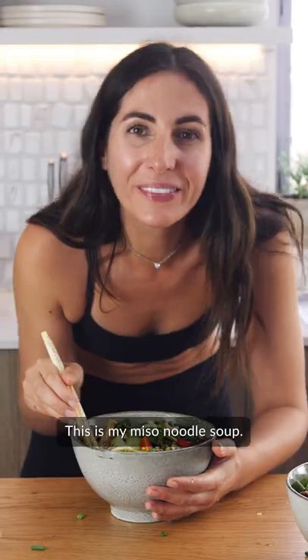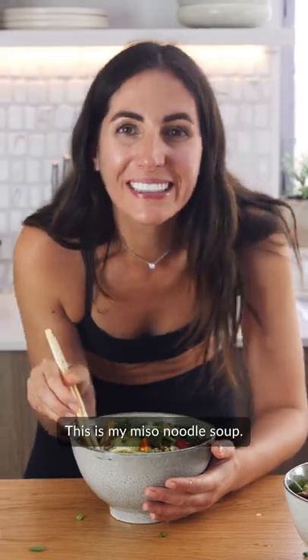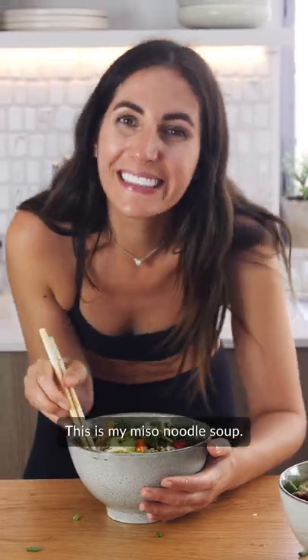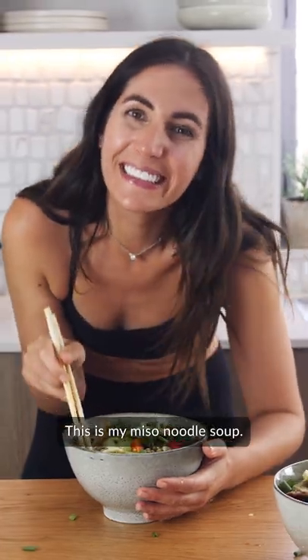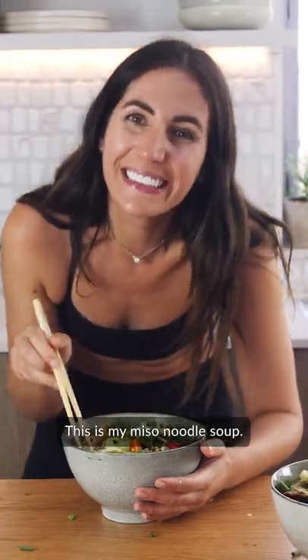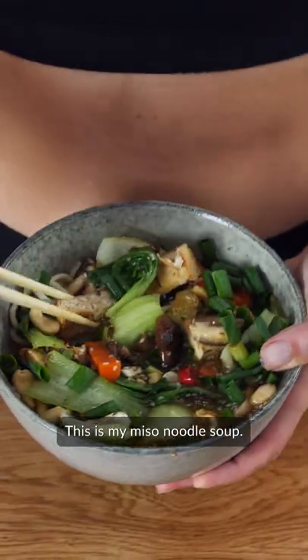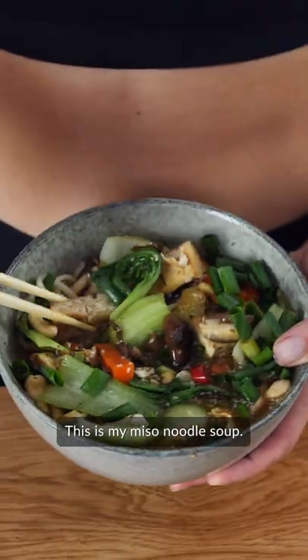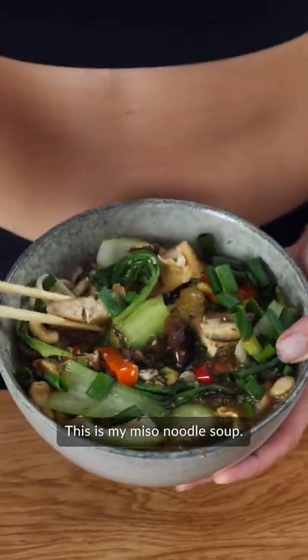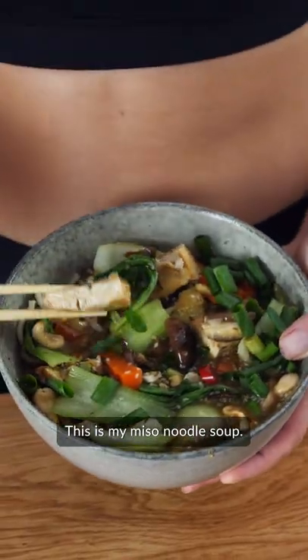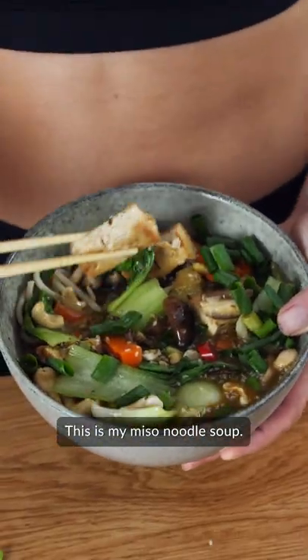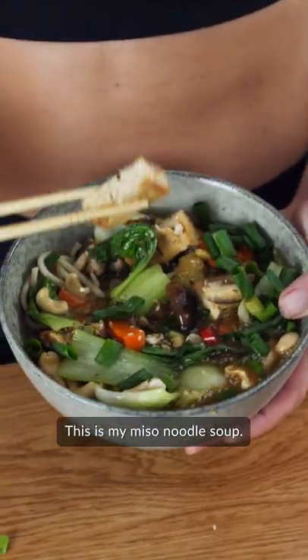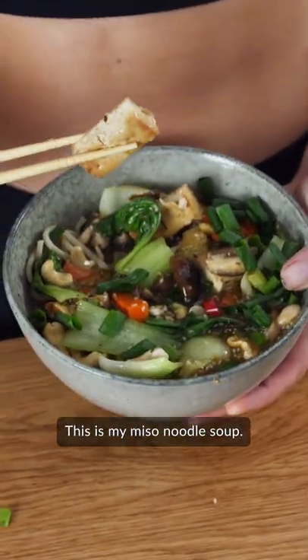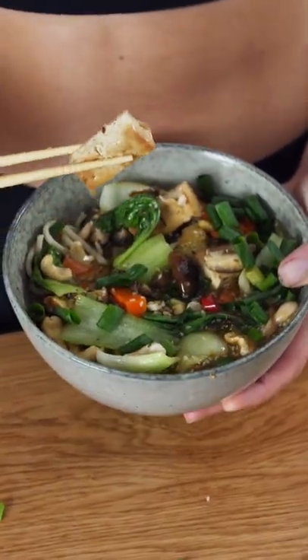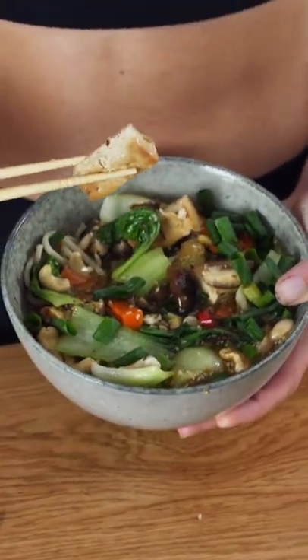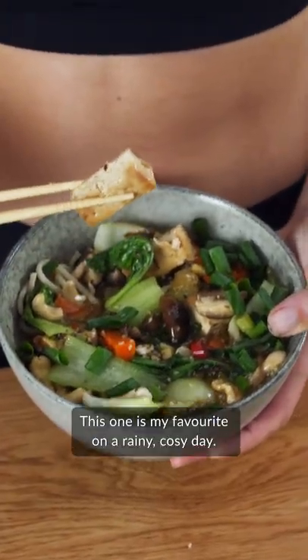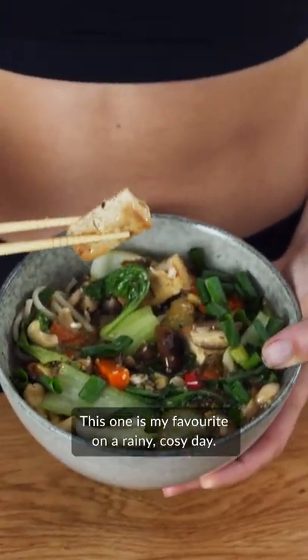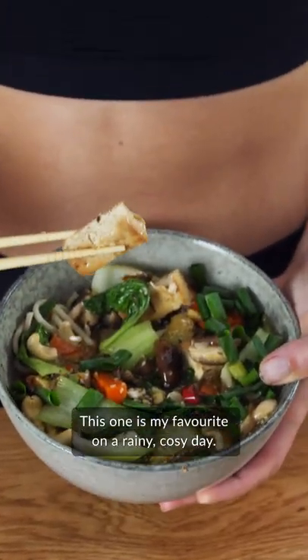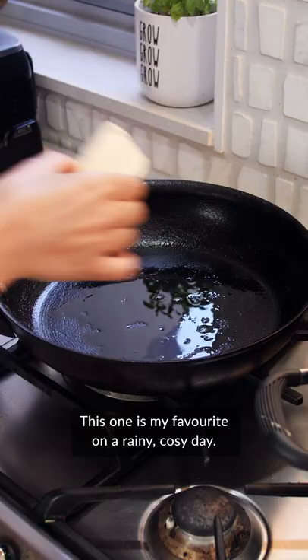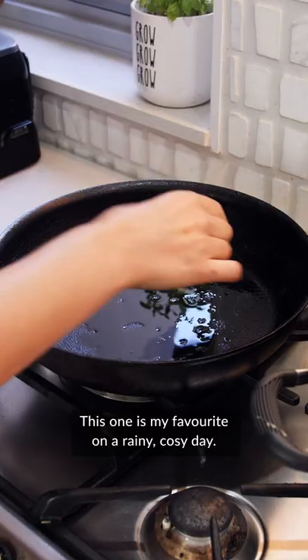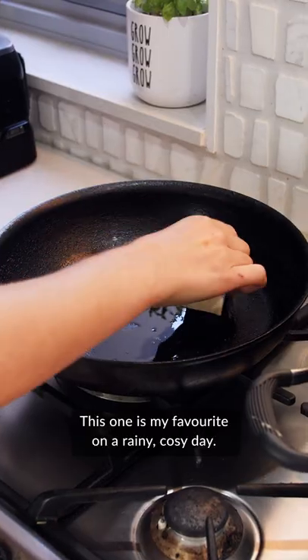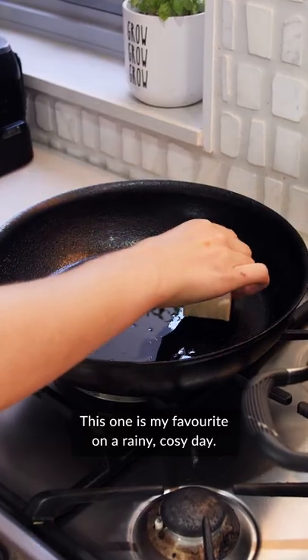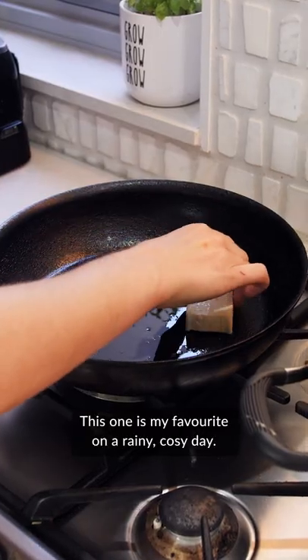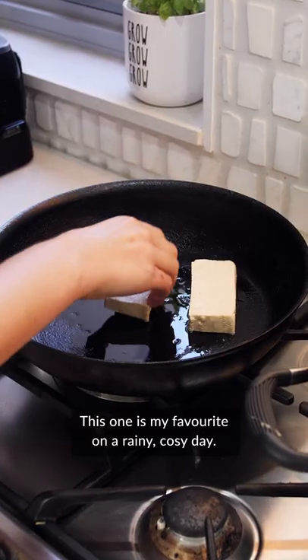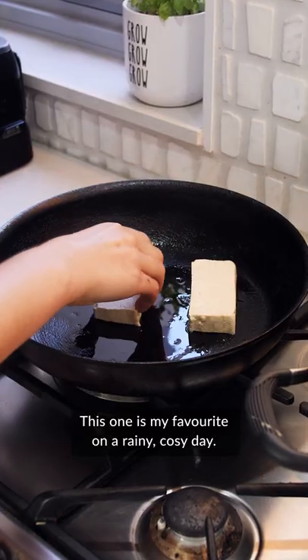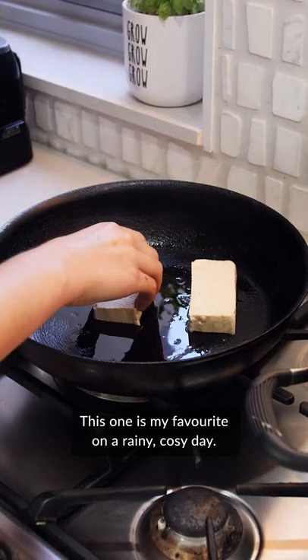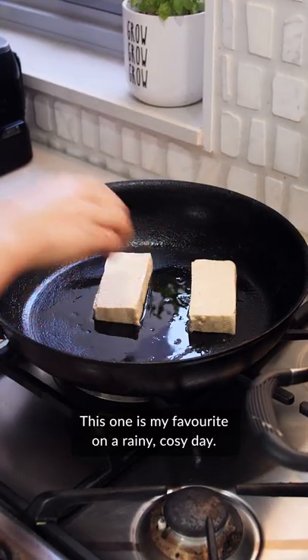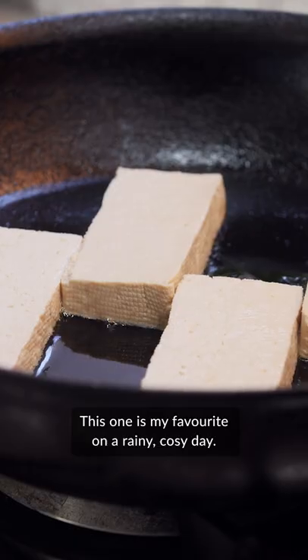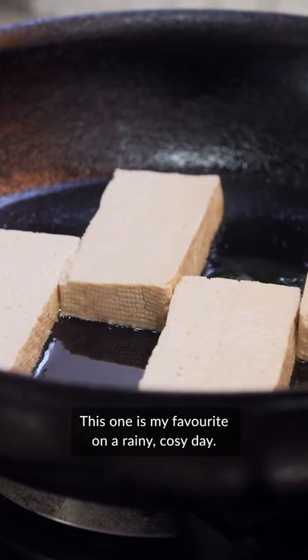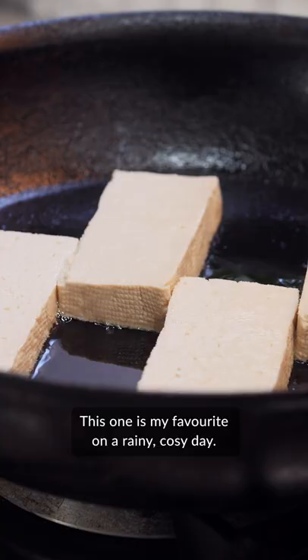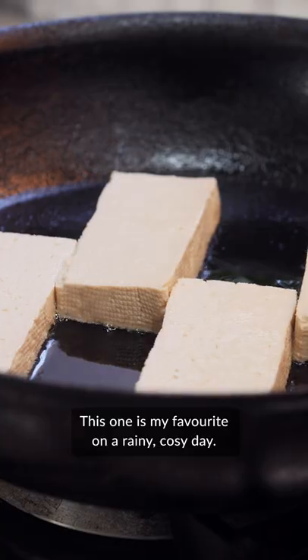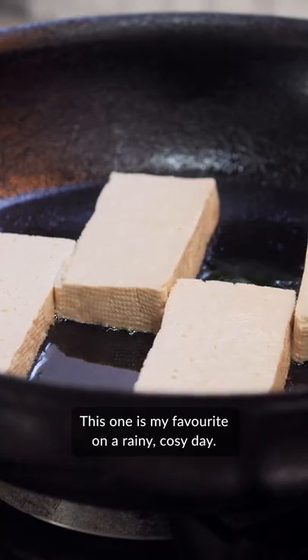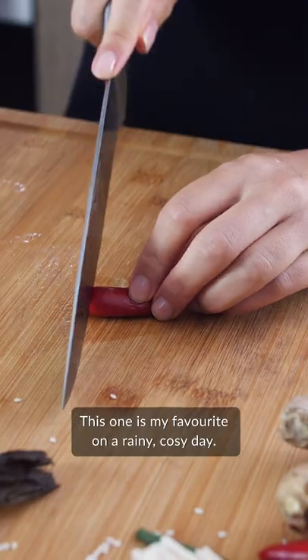This is my miso noodle soup. This one is my favorite on a rainy, cozy day.